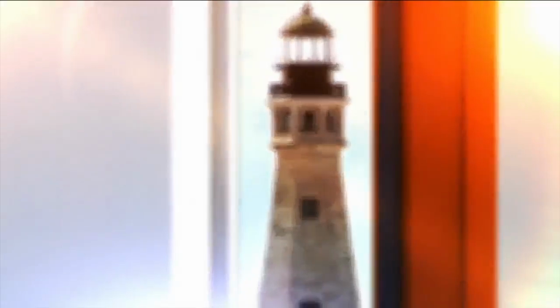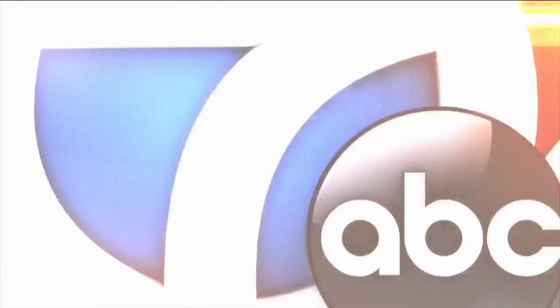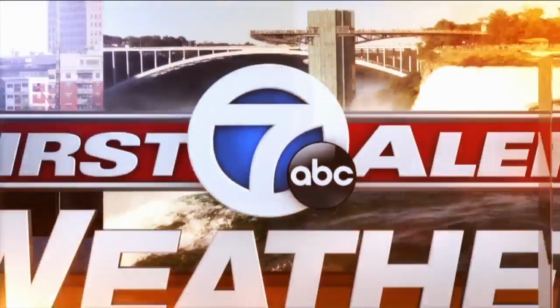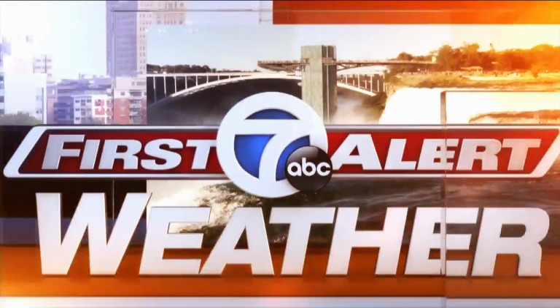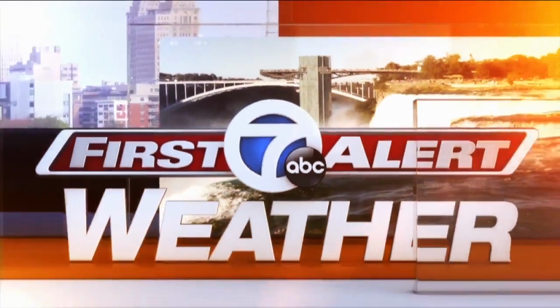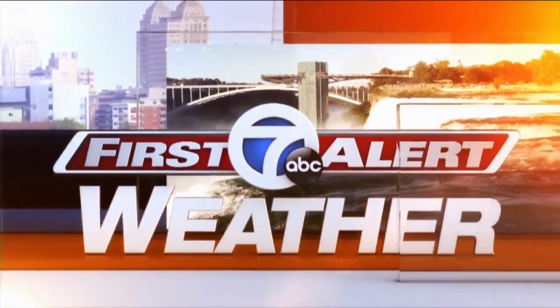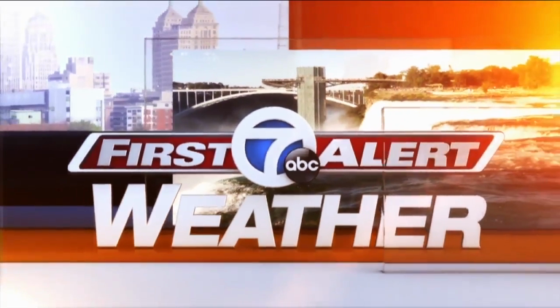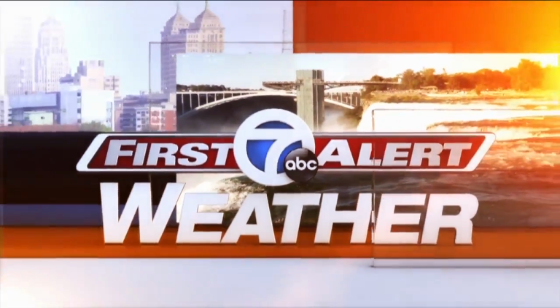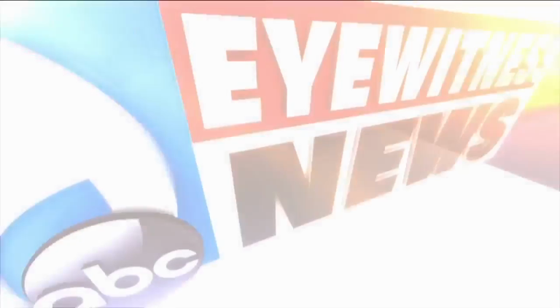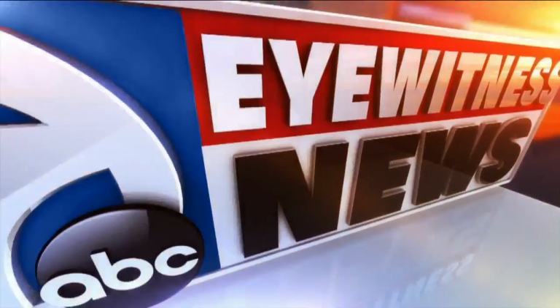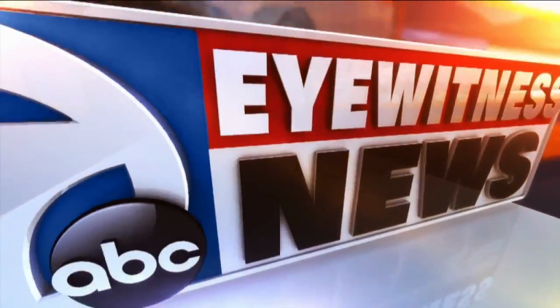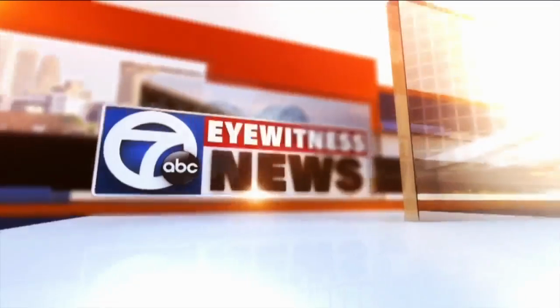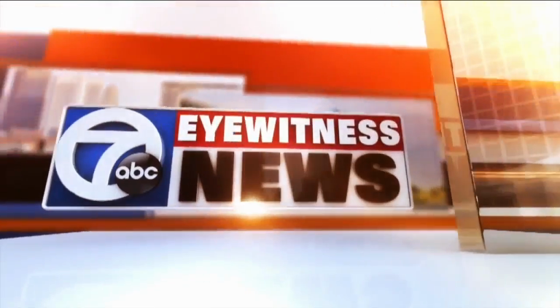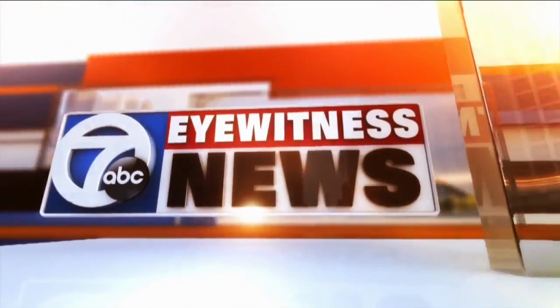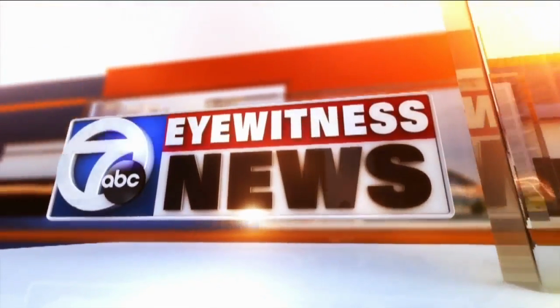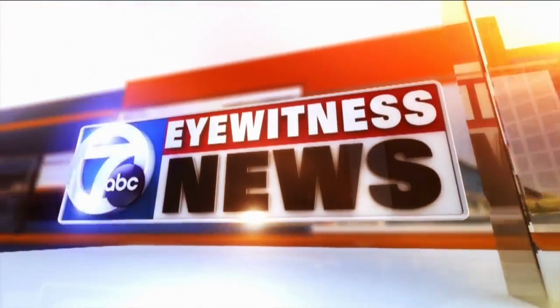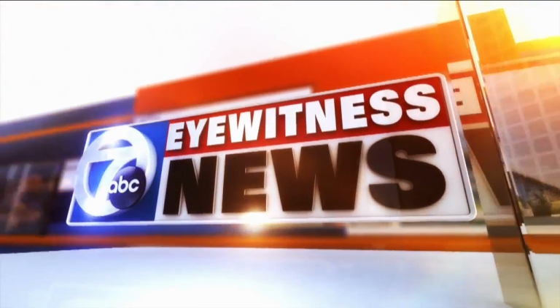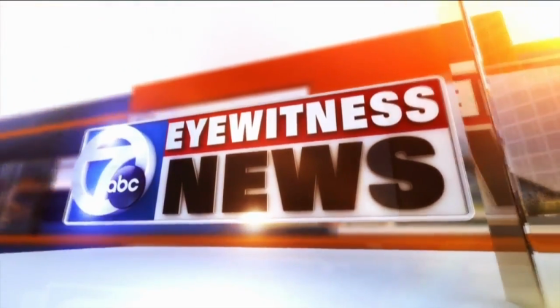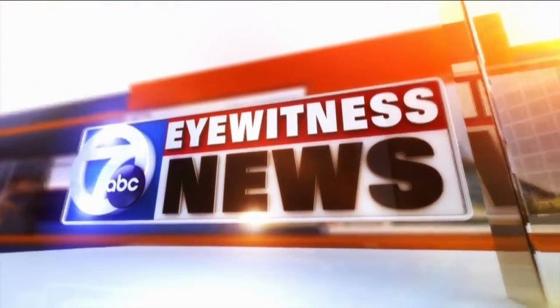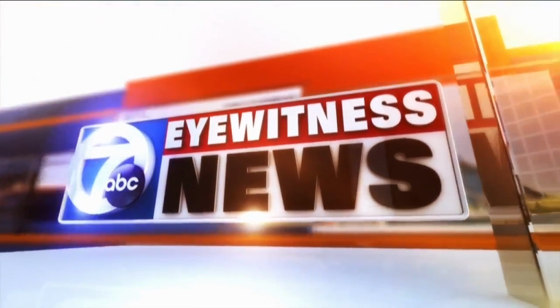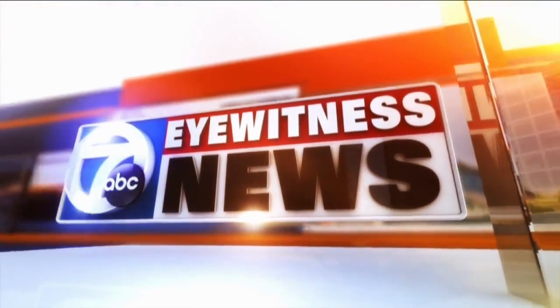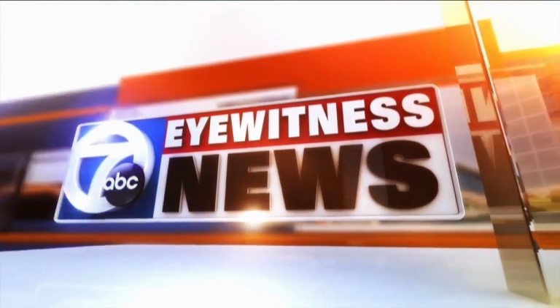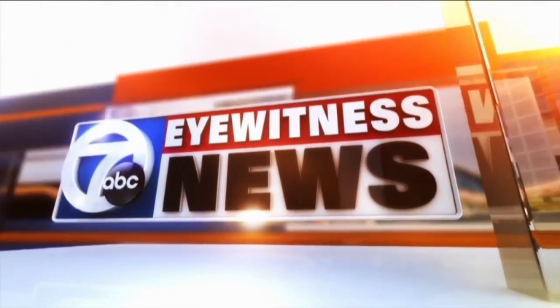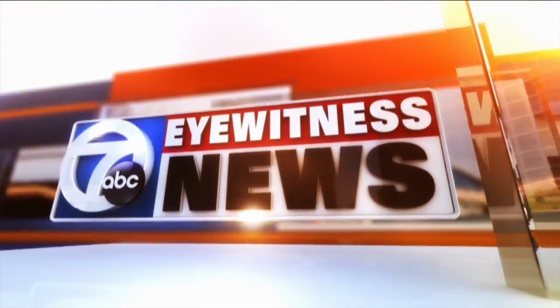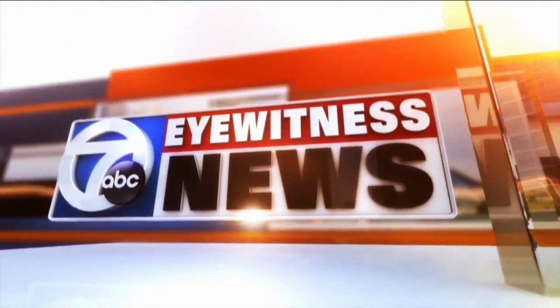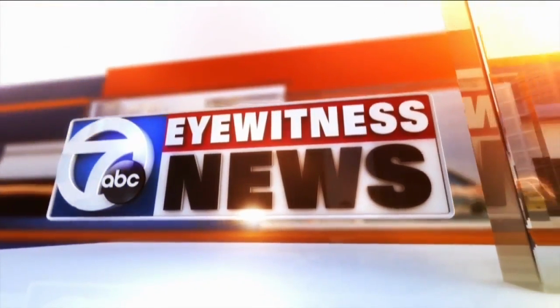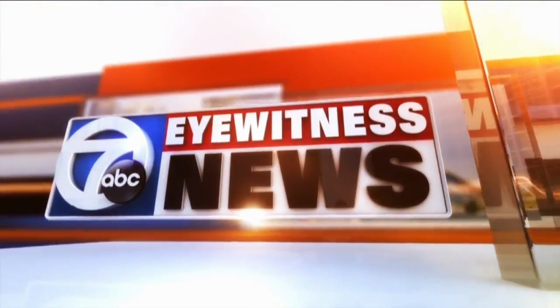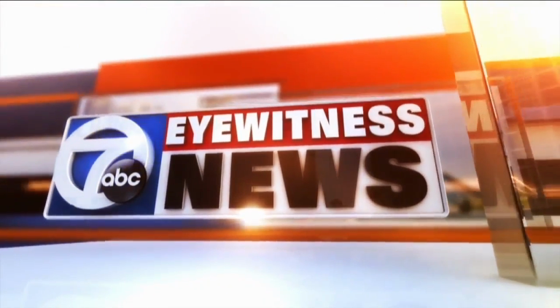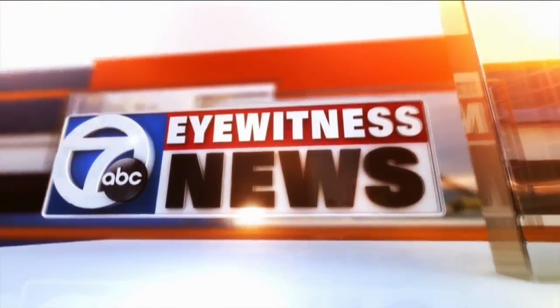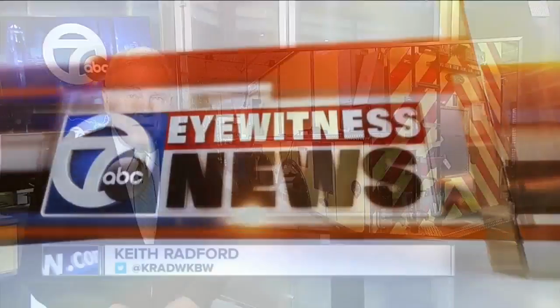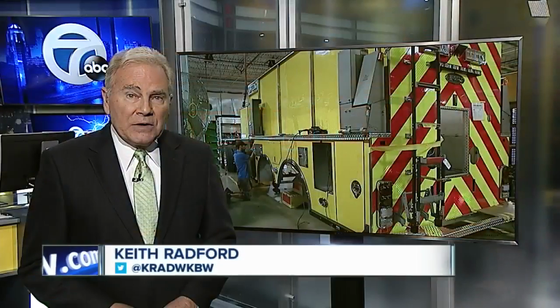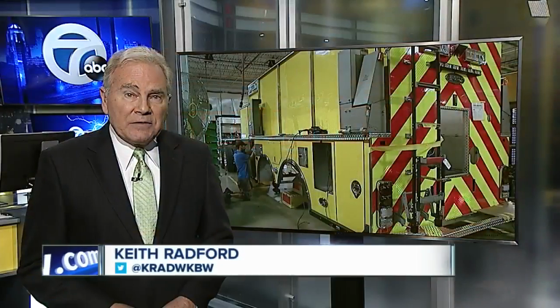First alert weather. This is 7 Eyewitness News at 5:30. Good evening.